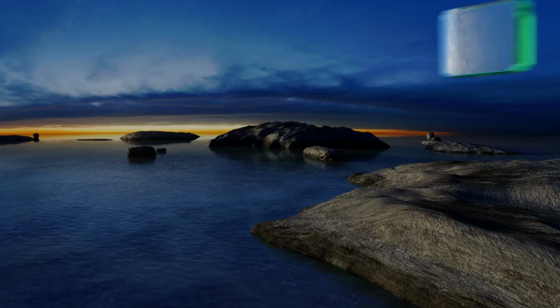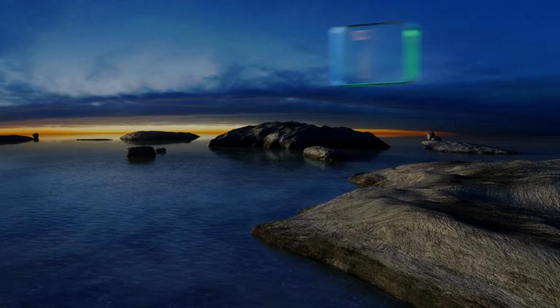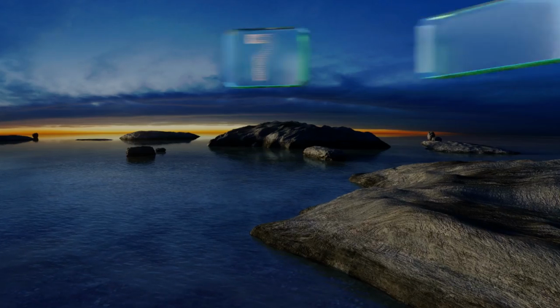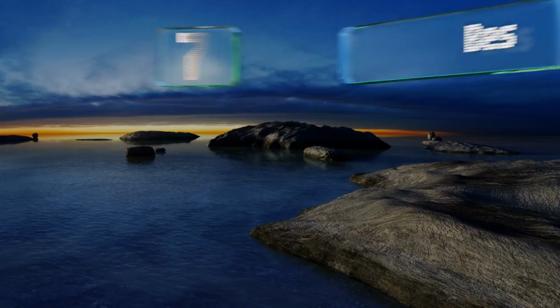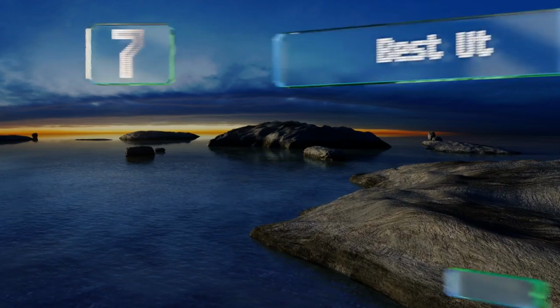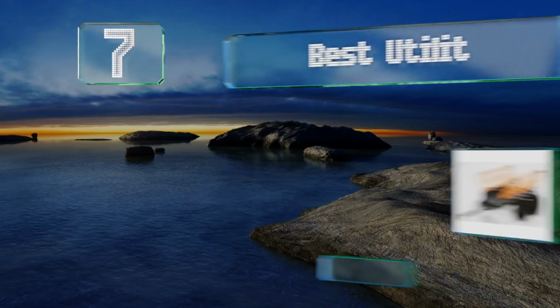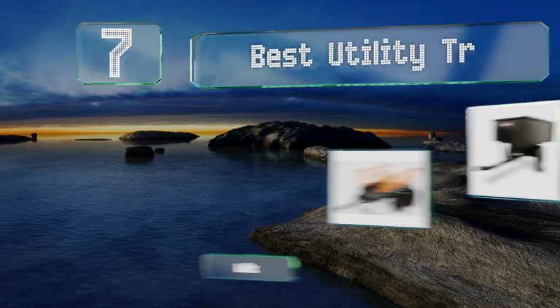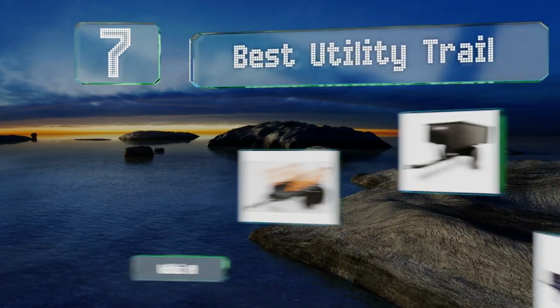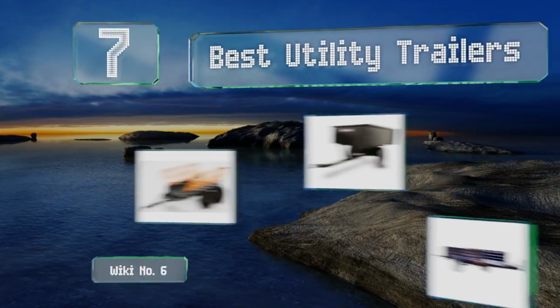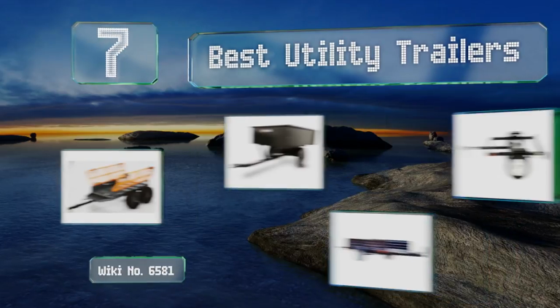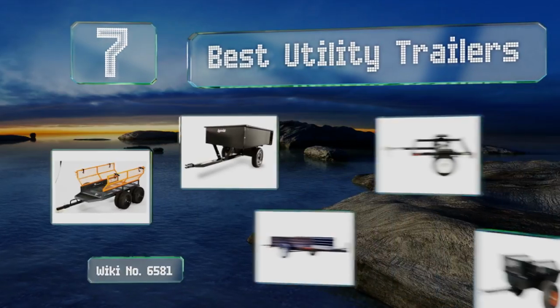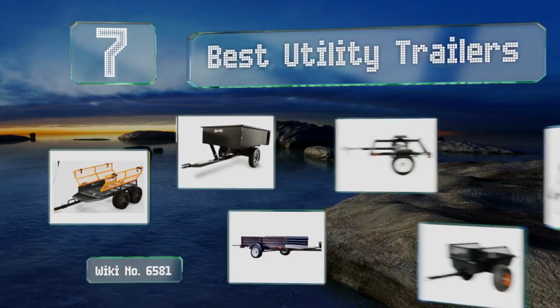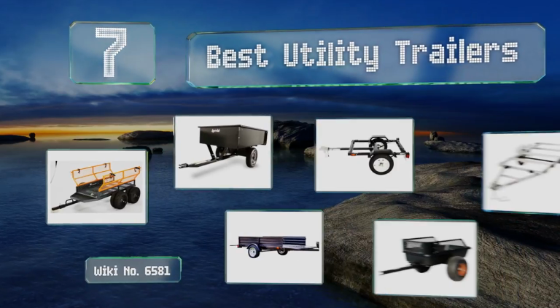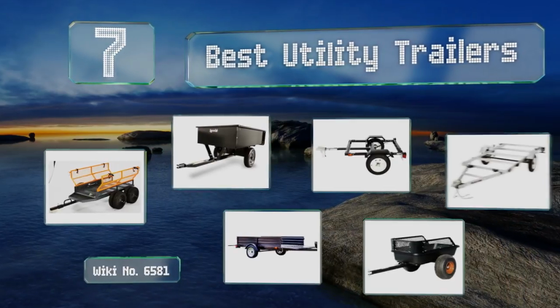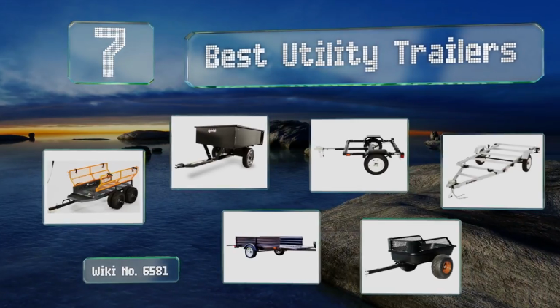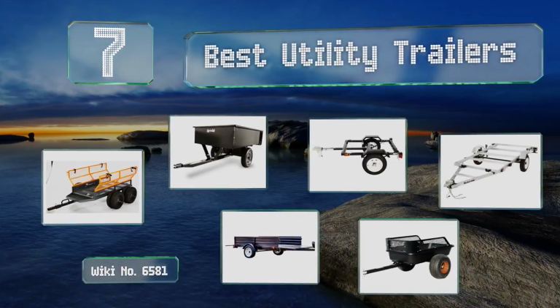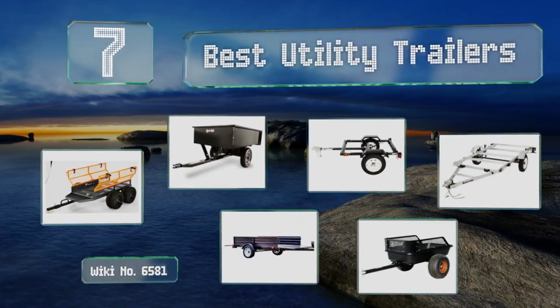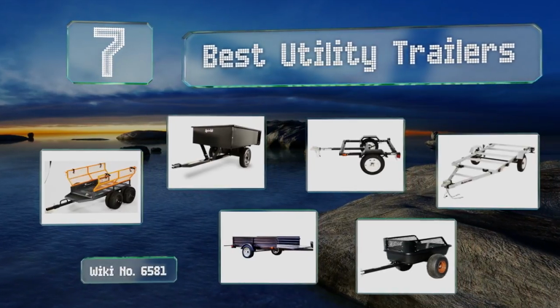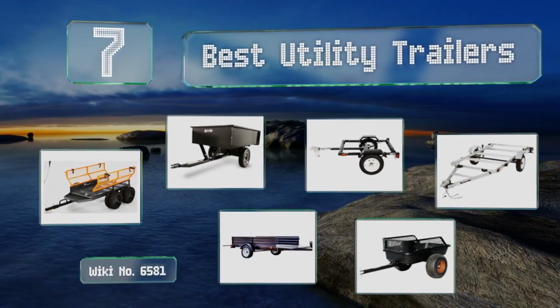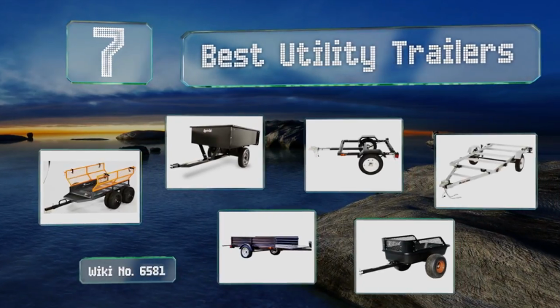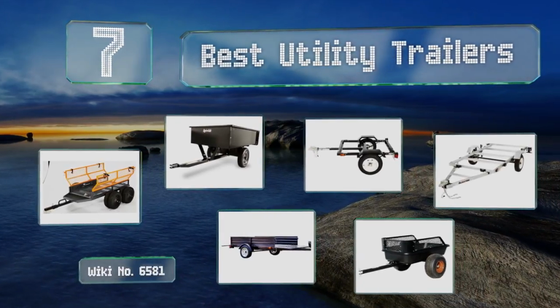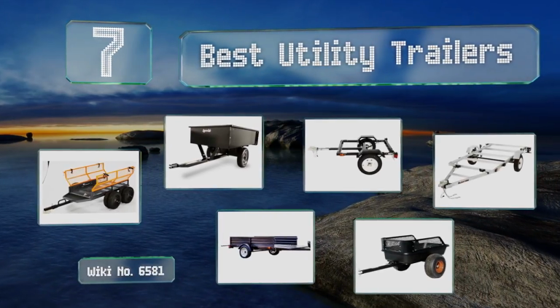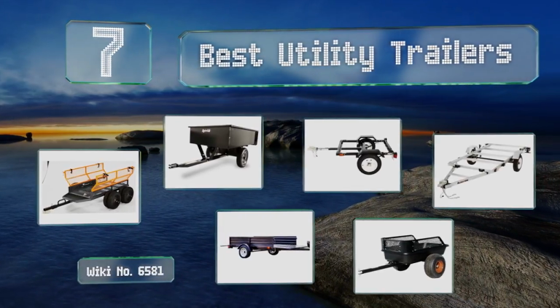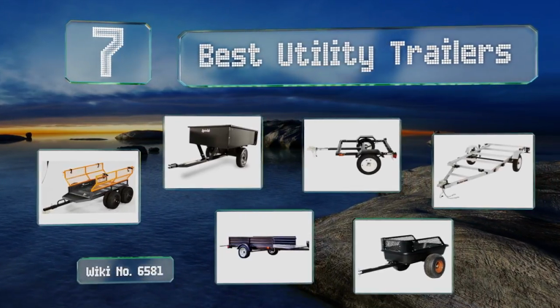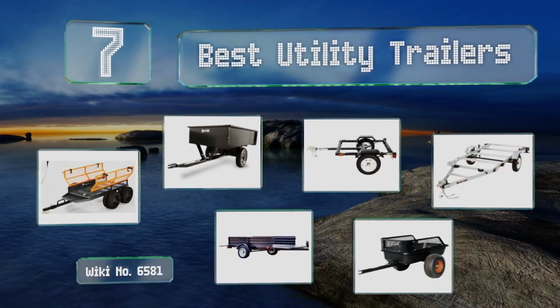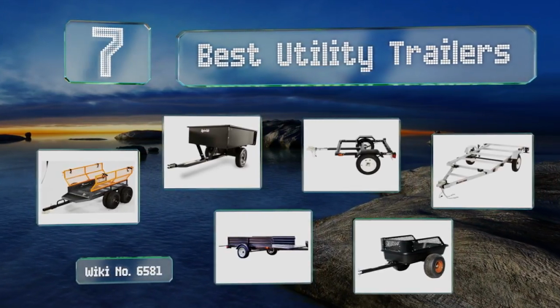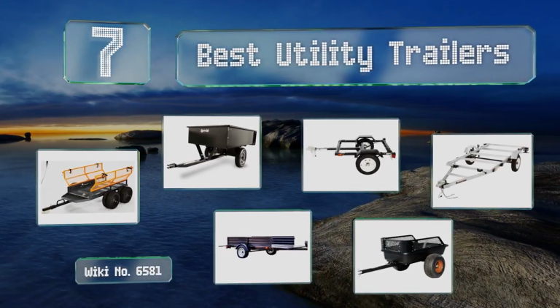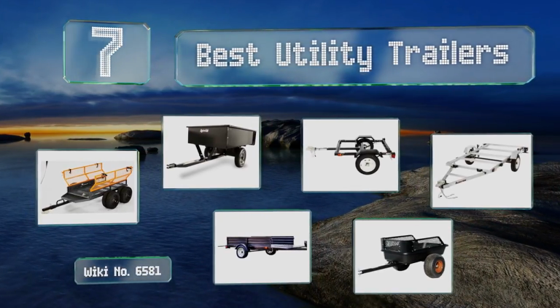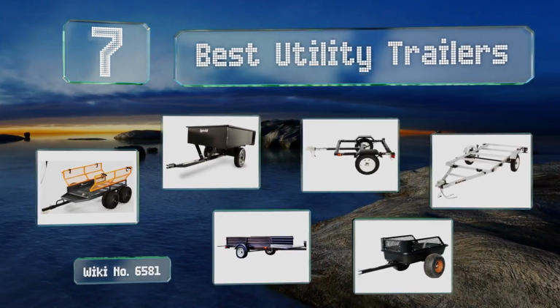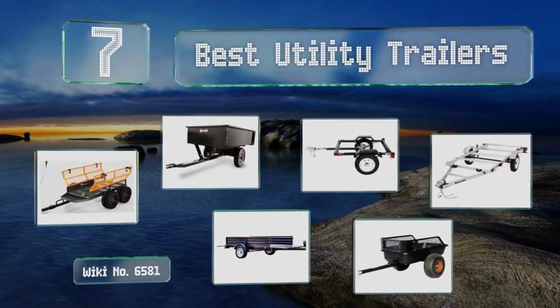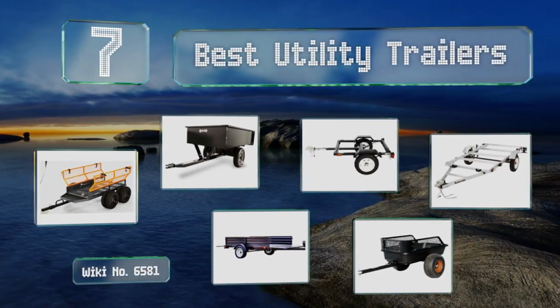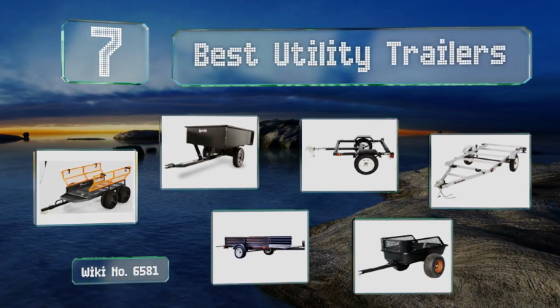EasyVid presents the seven best utility trailers. Let's get started with the list.